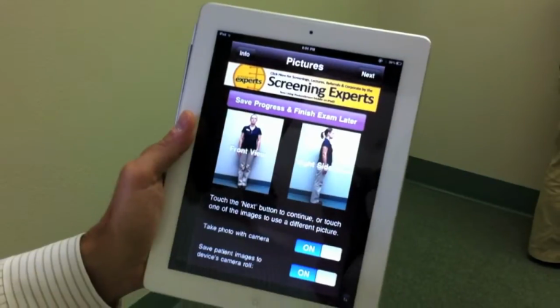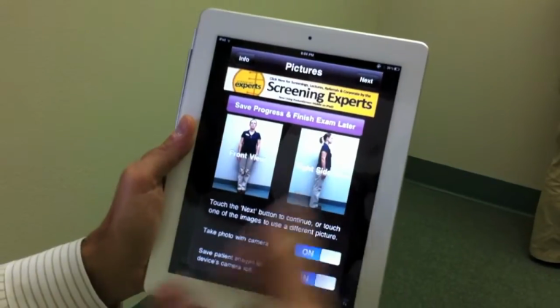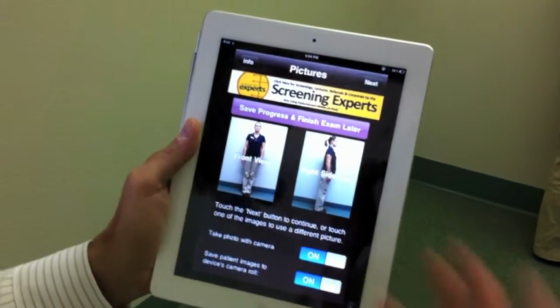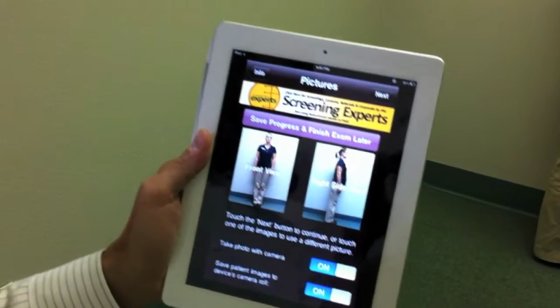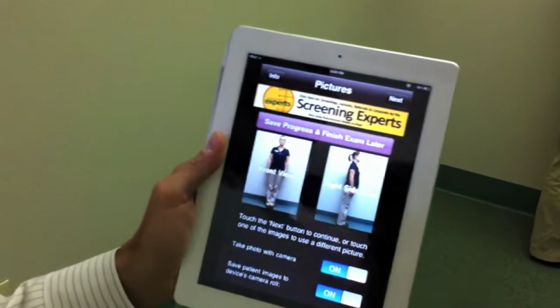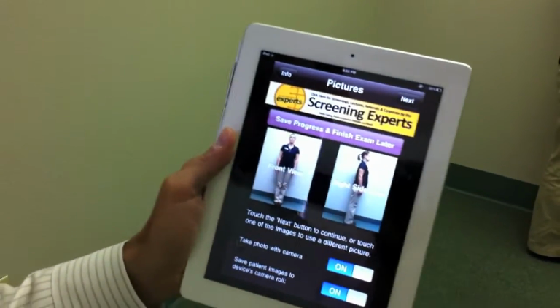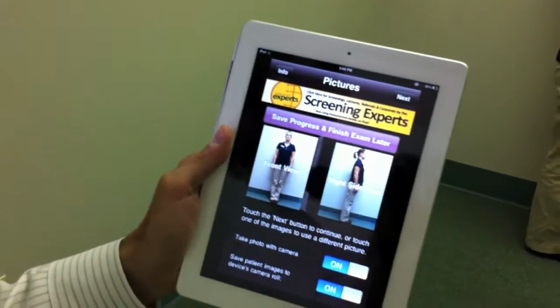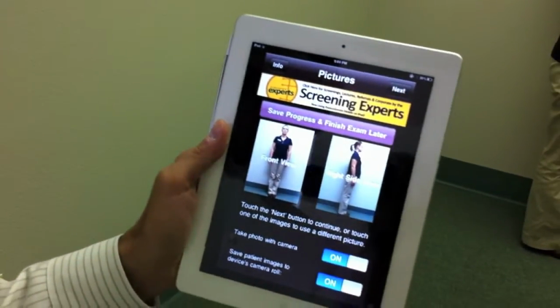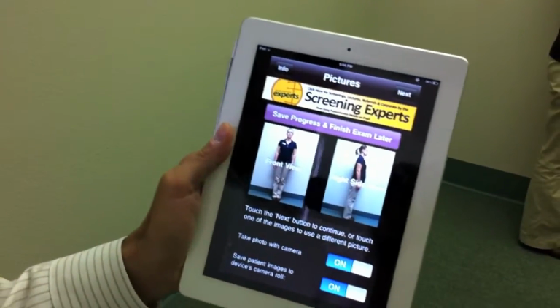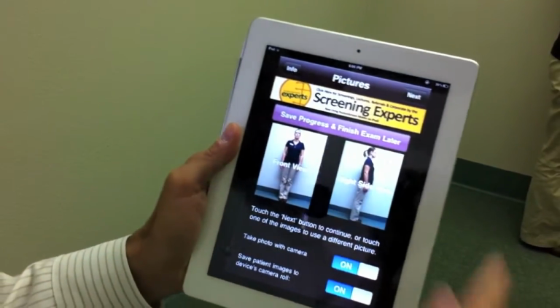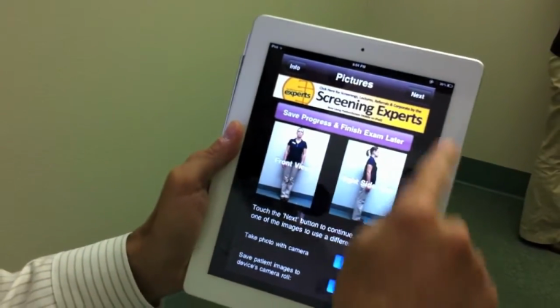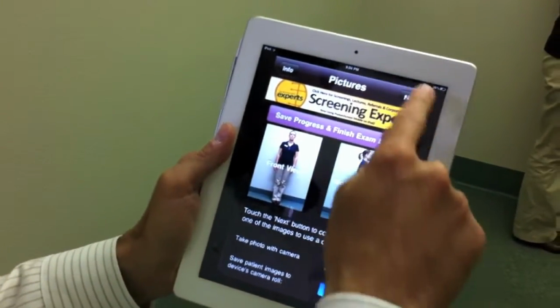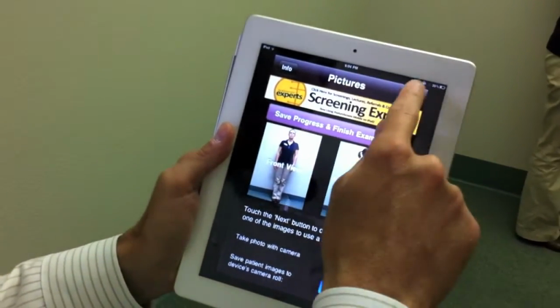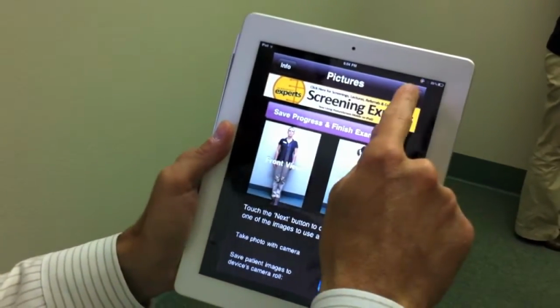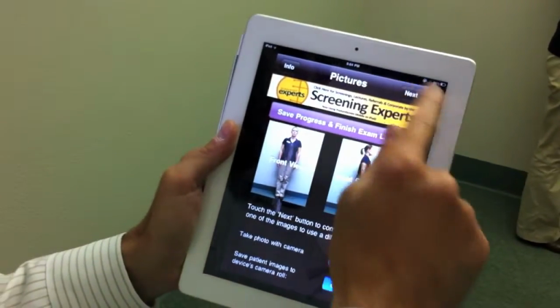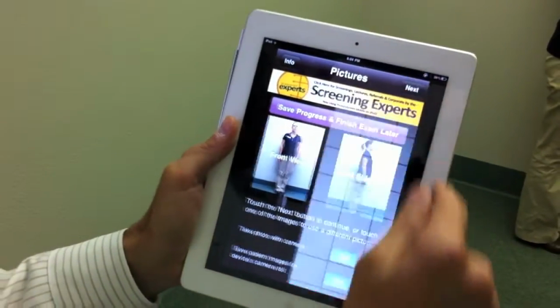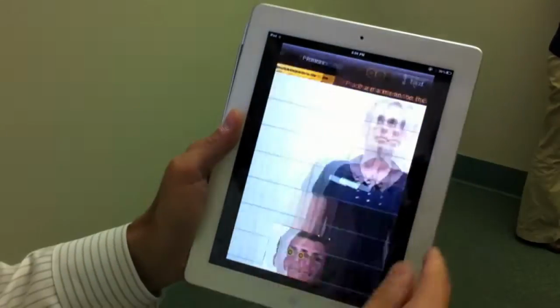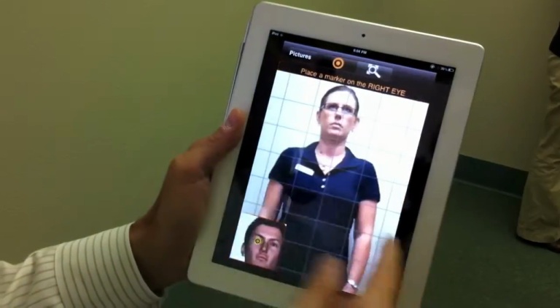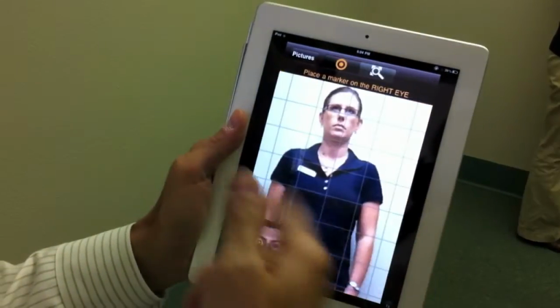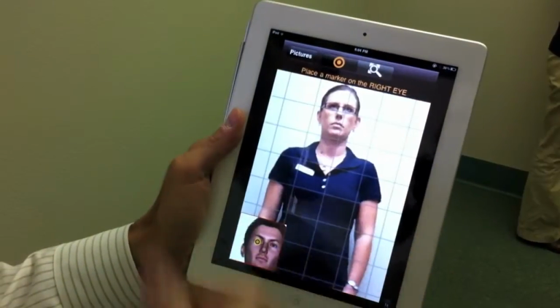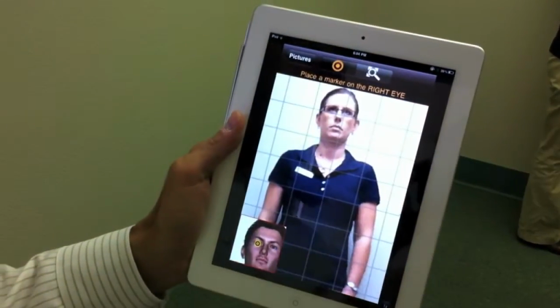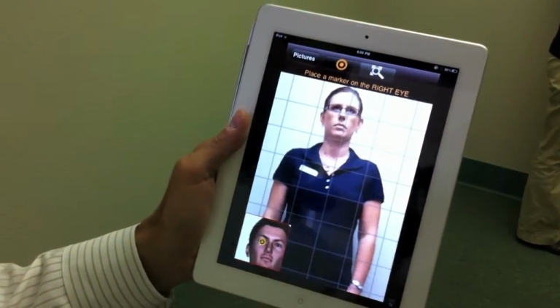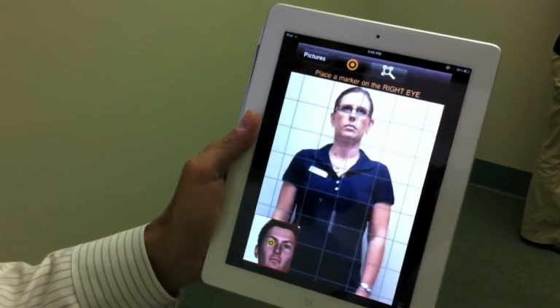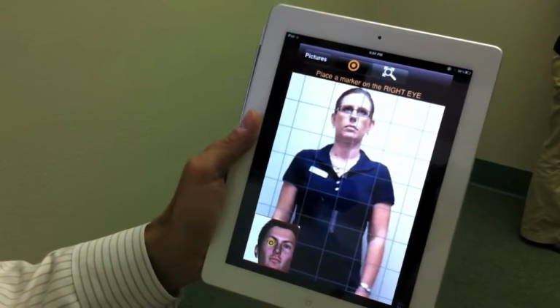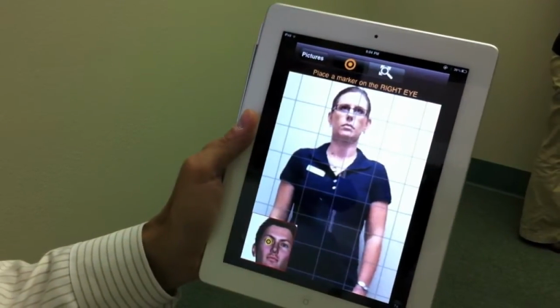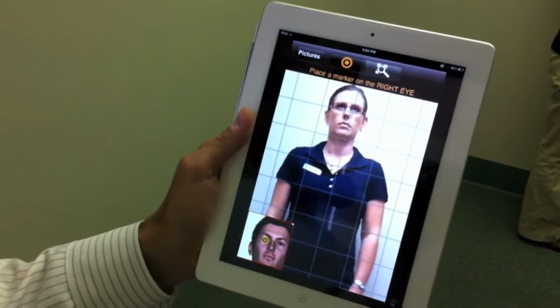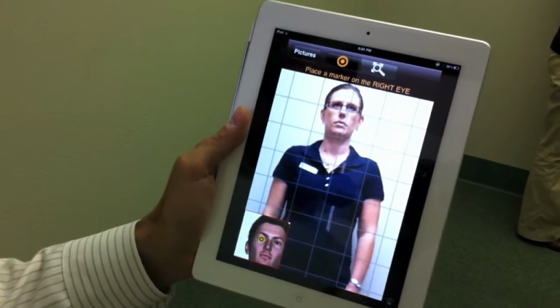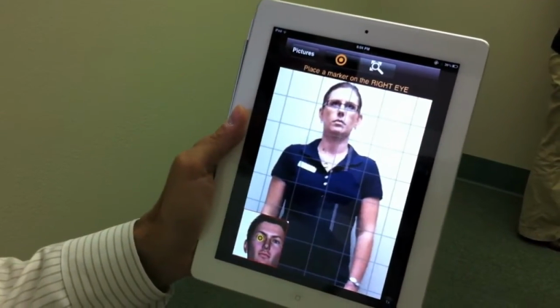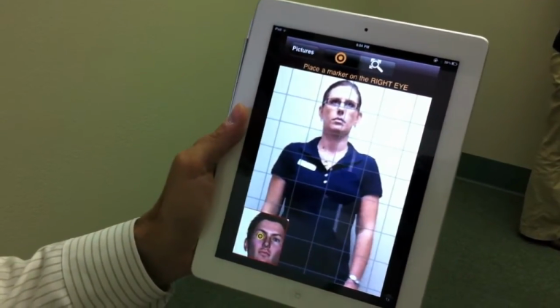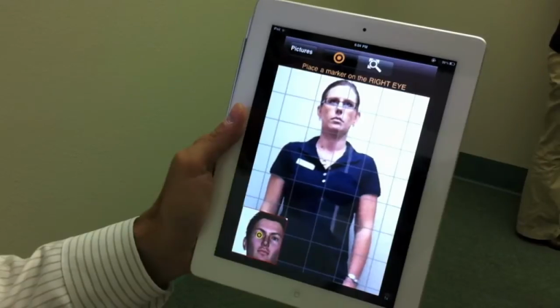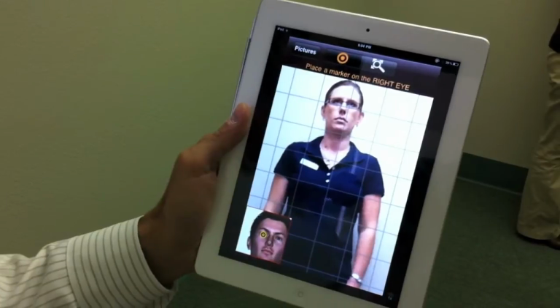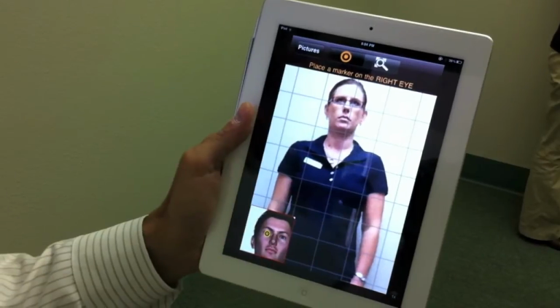So that's how you do the calibration. The next step is easy — you do your postural assessment. Thank you.